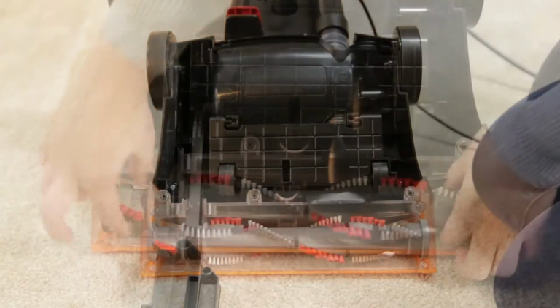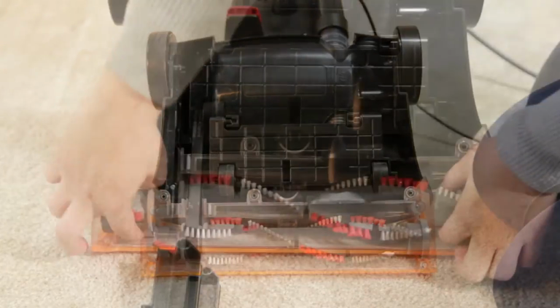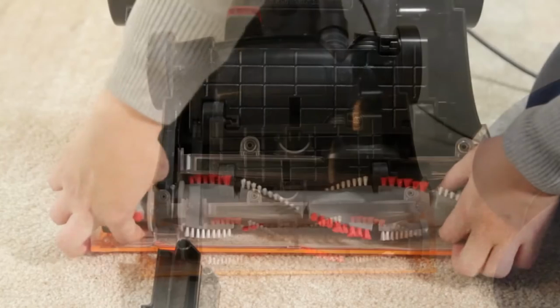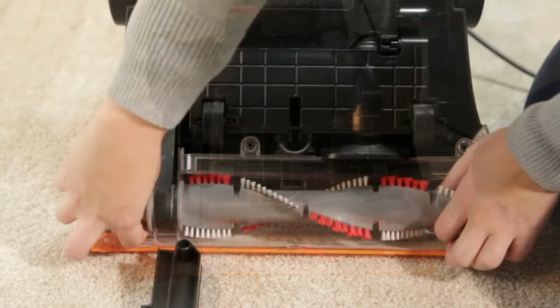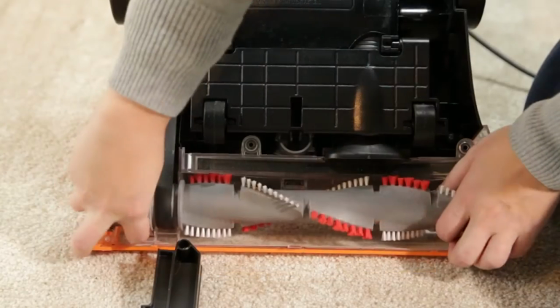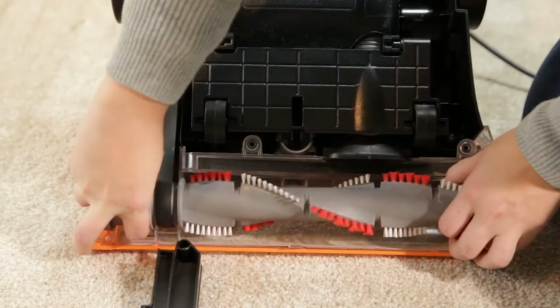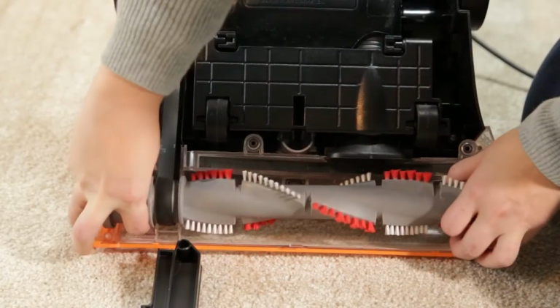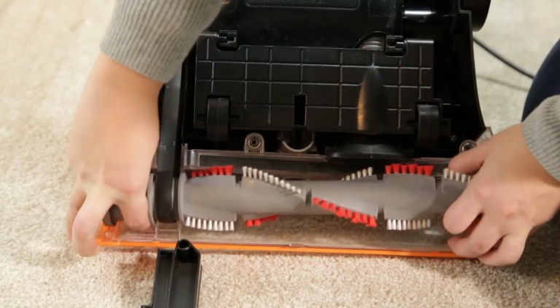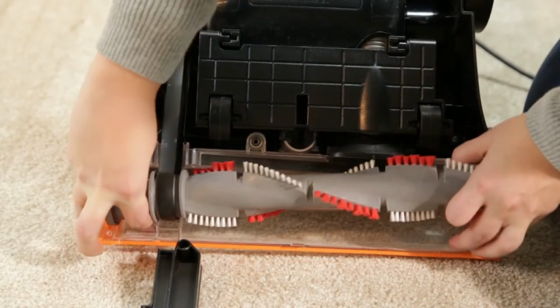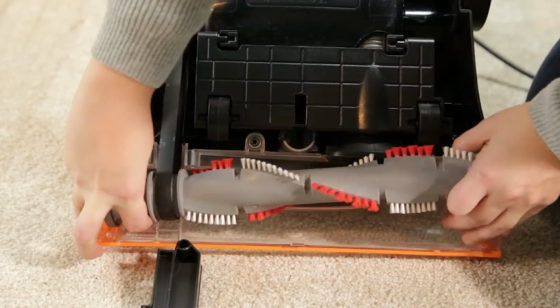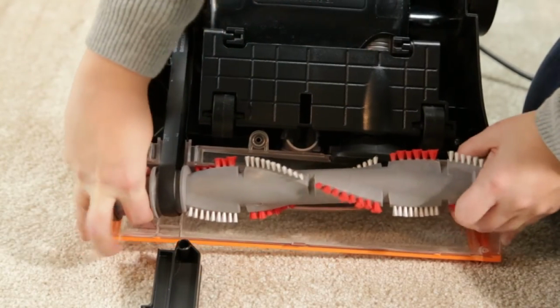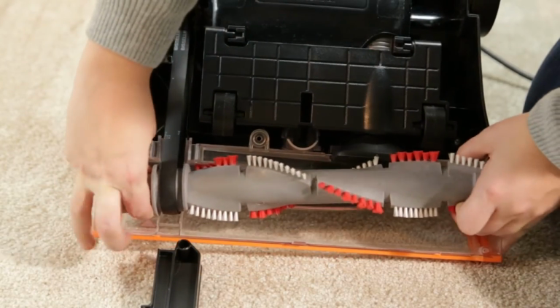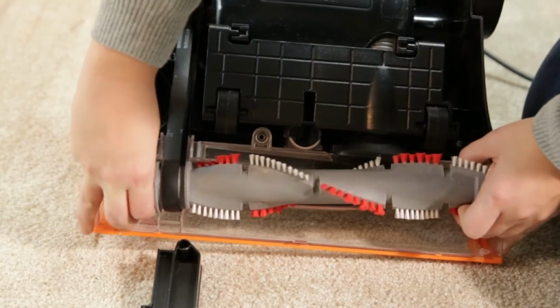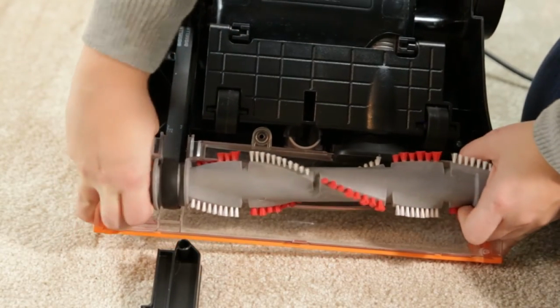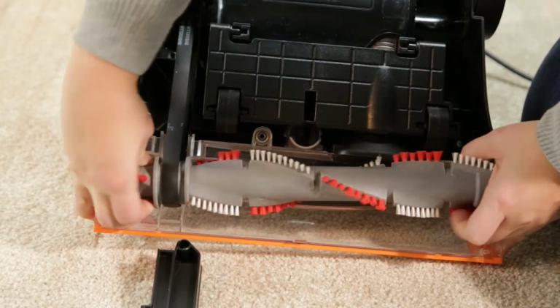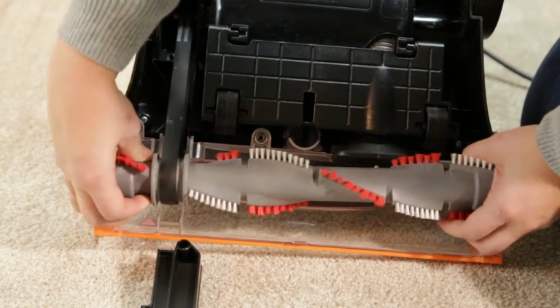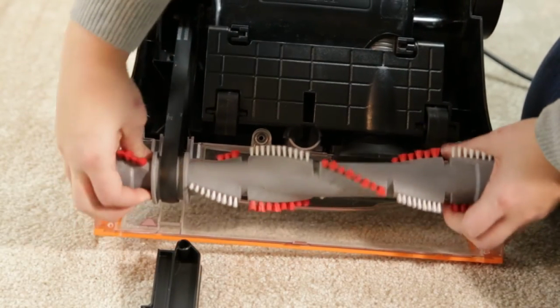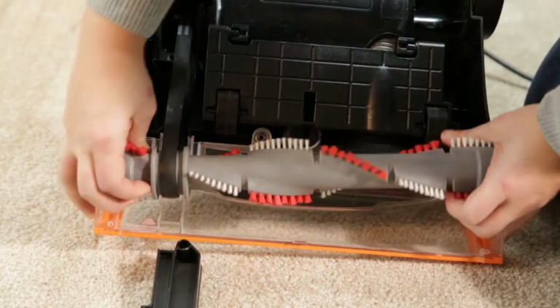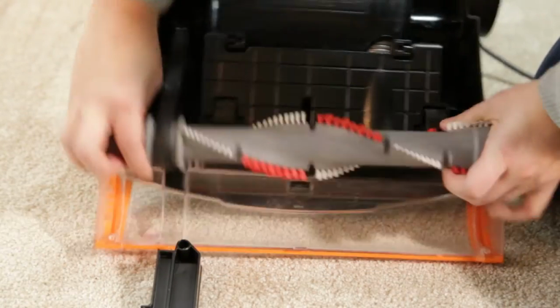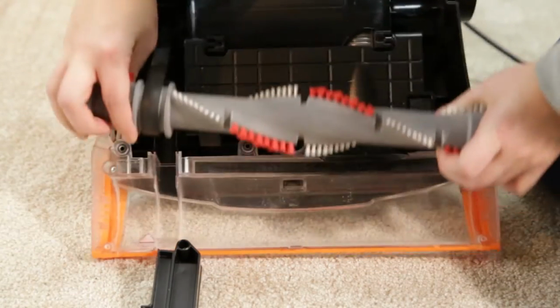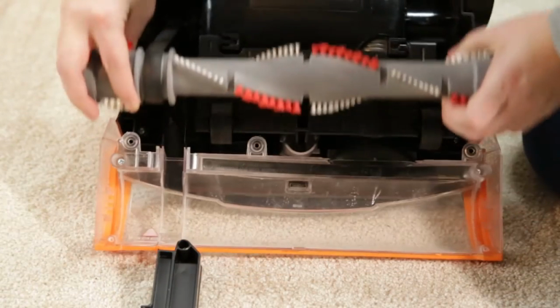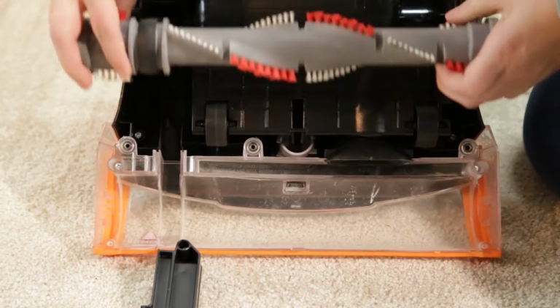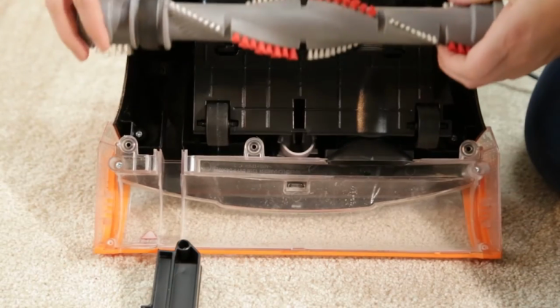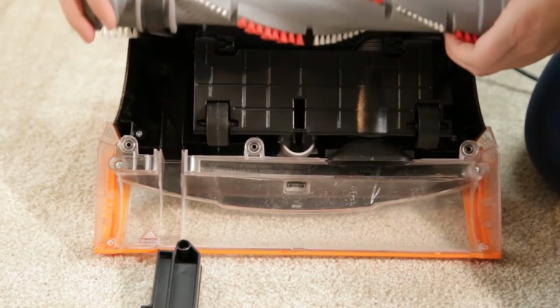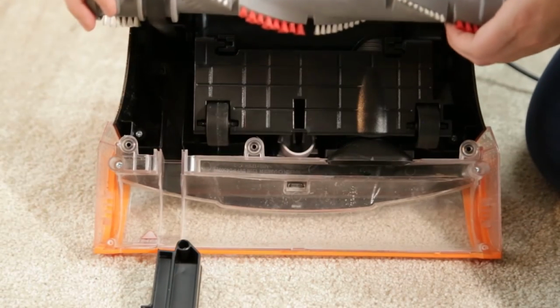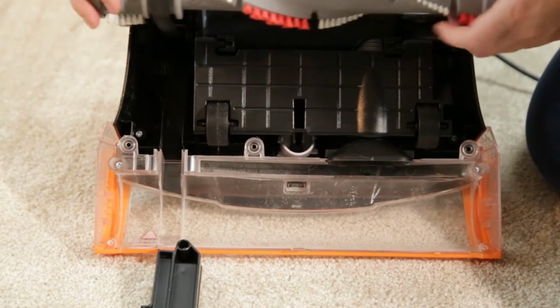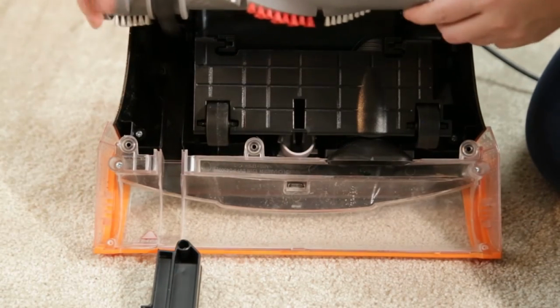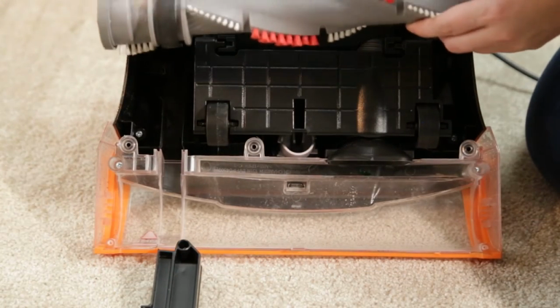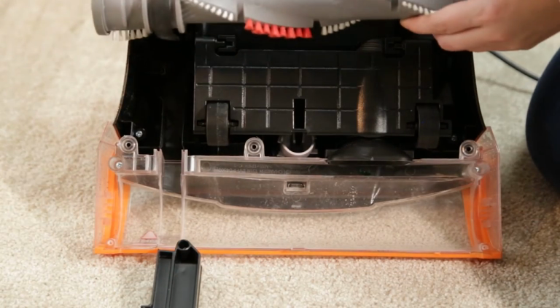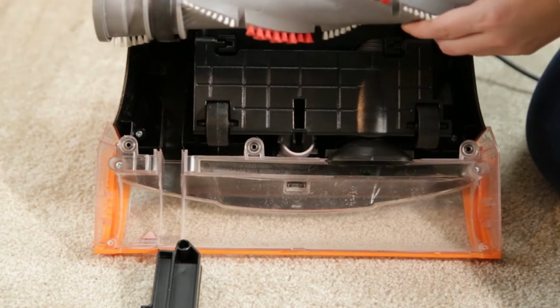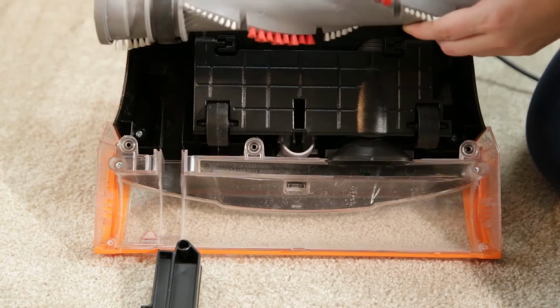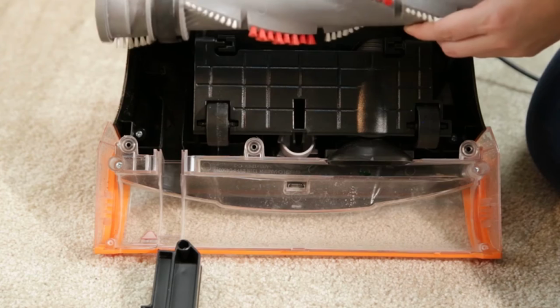Grab both ends of the brush and lift straight out of the vacuum, then slip the brush off the belt.